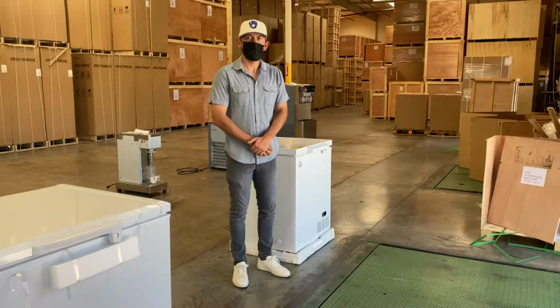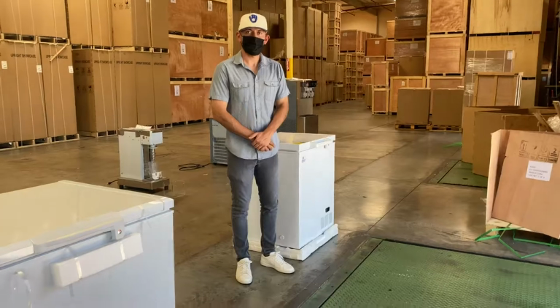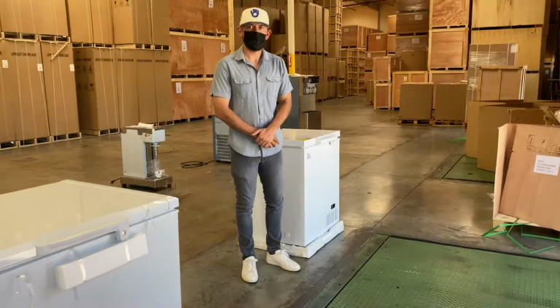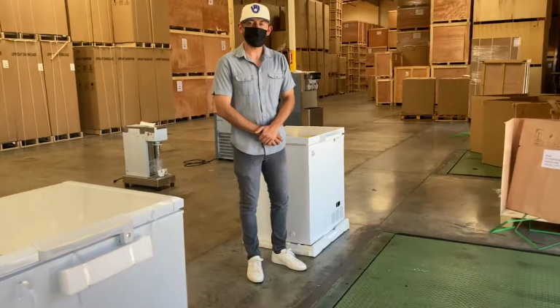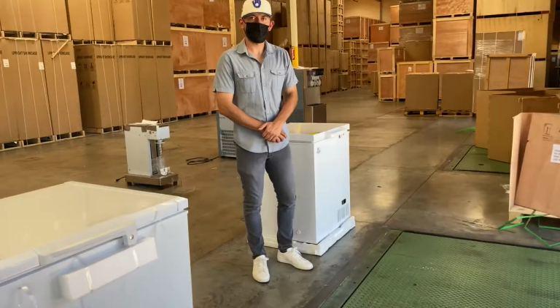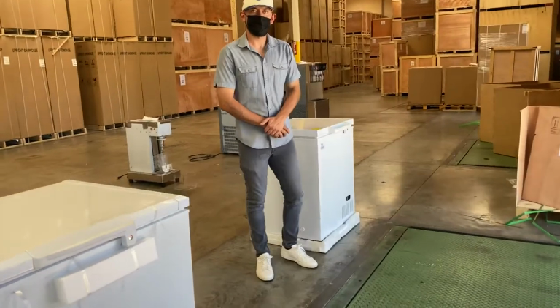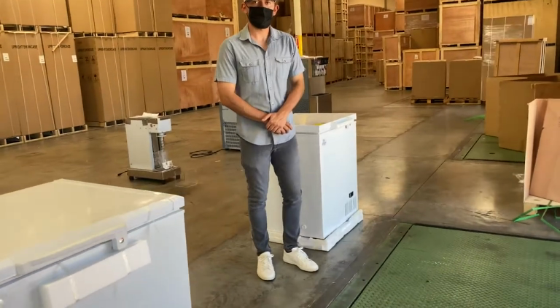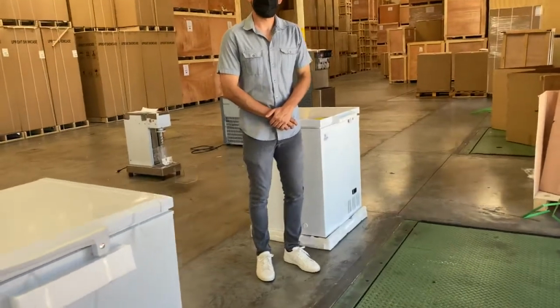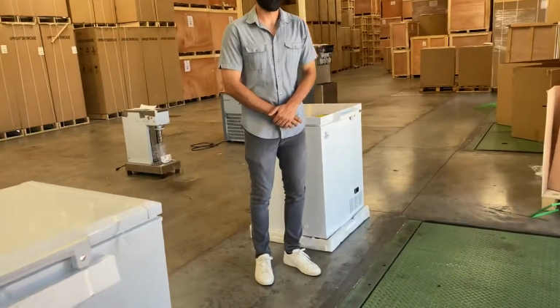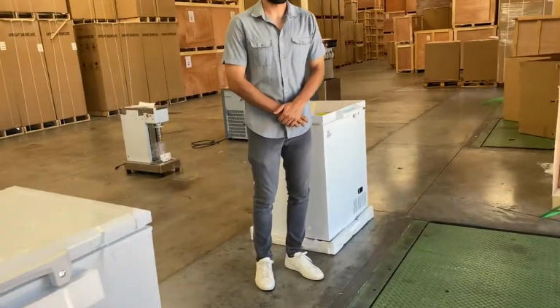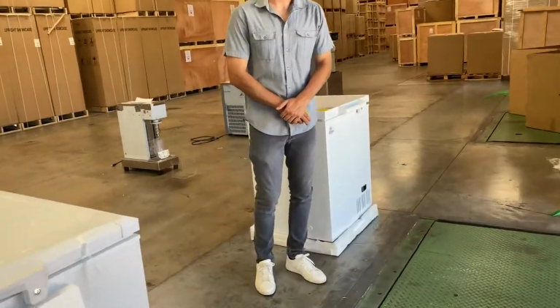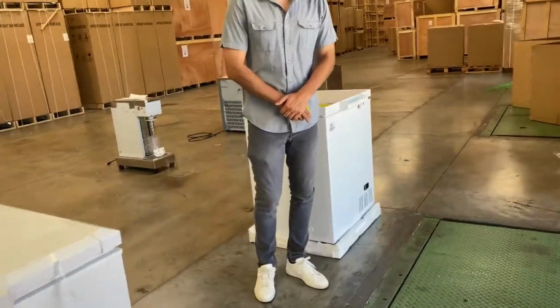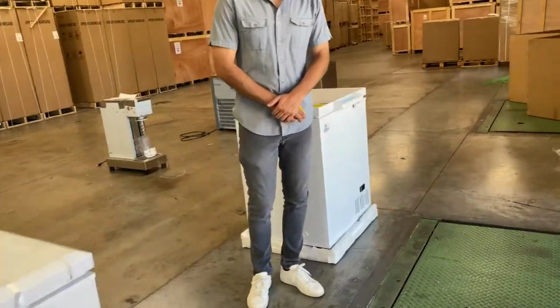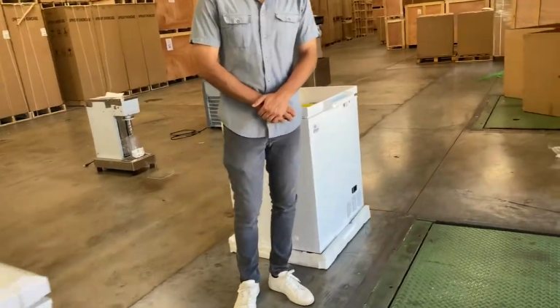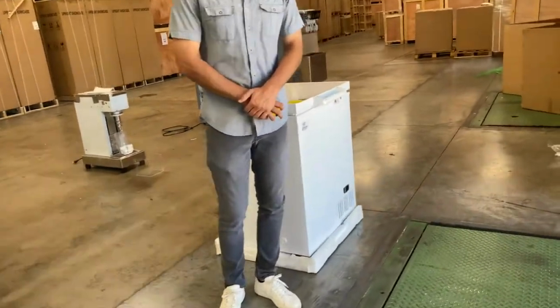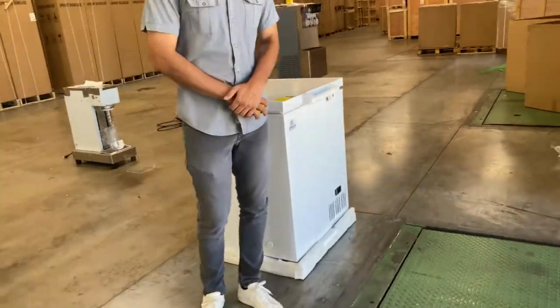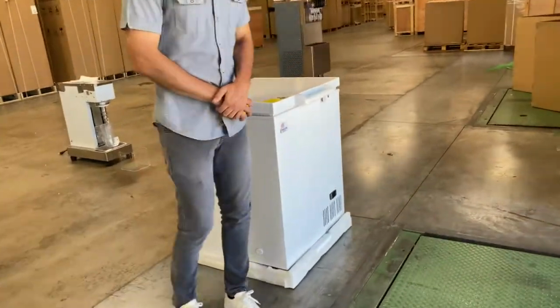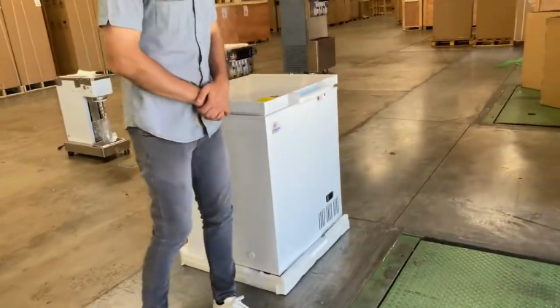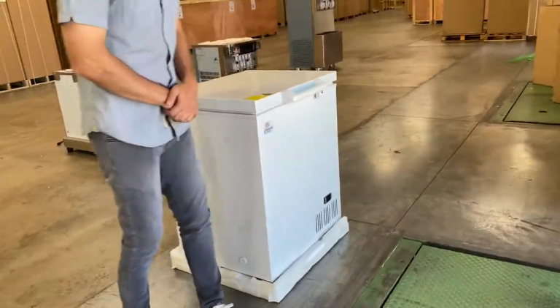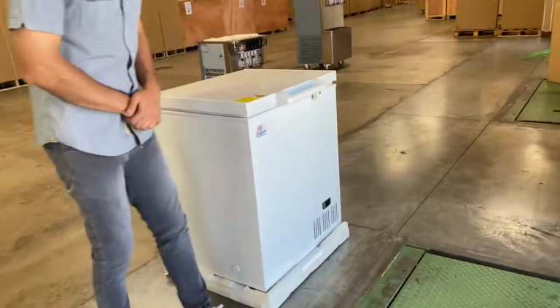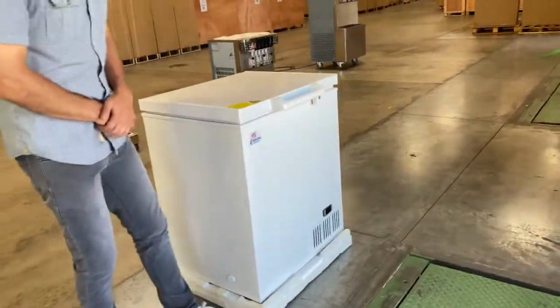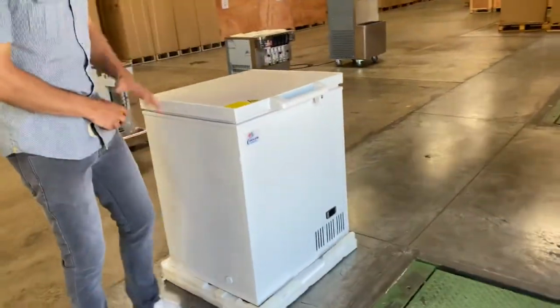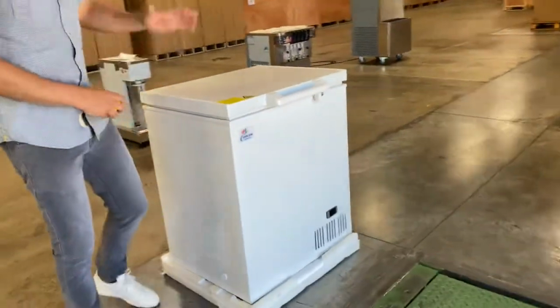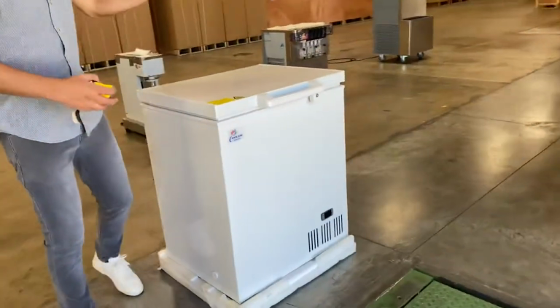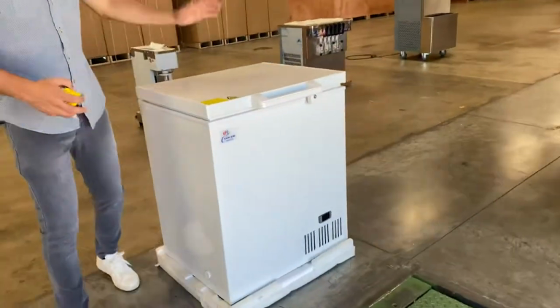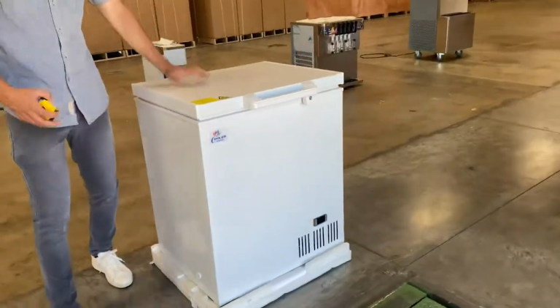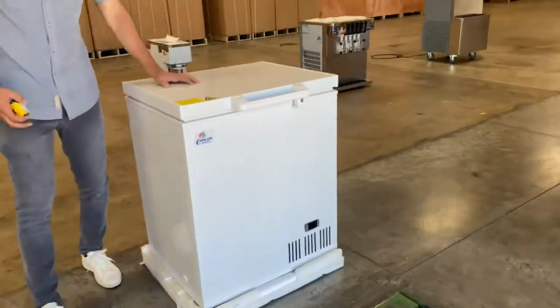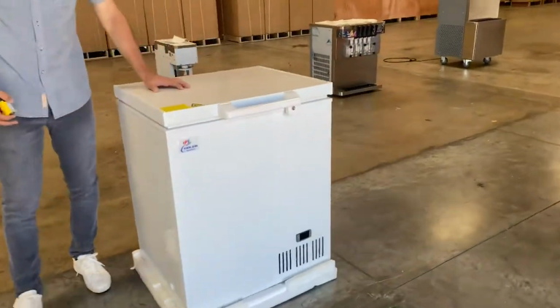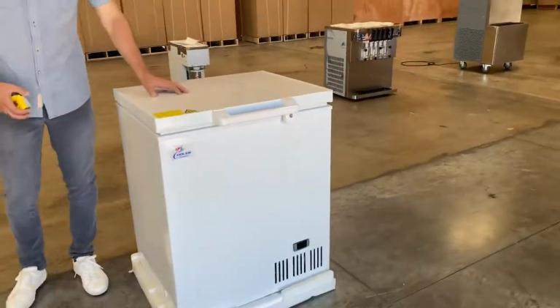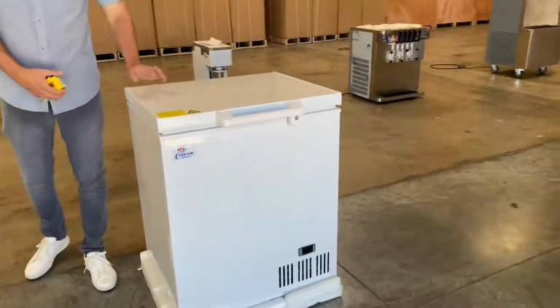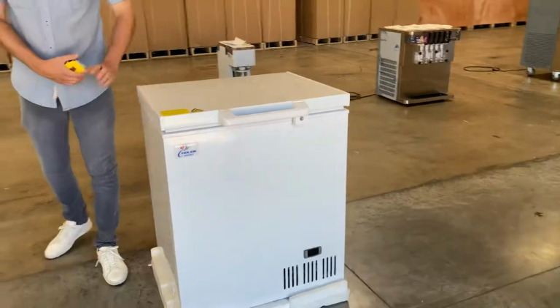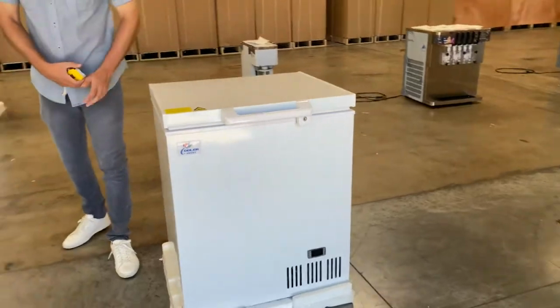Hello everybody, today we're going to go ahead and demonstrate to you some of our brand new items. We're looking at our ultra low temperature freezers.